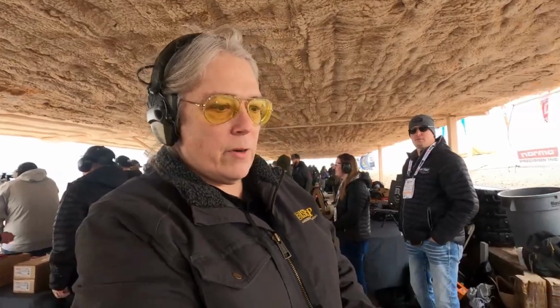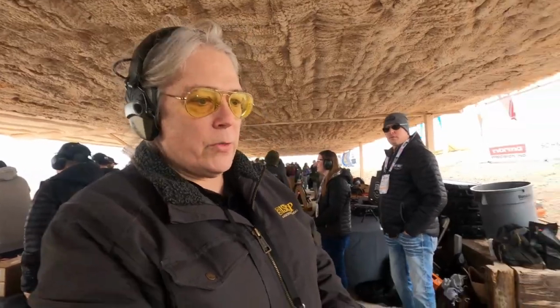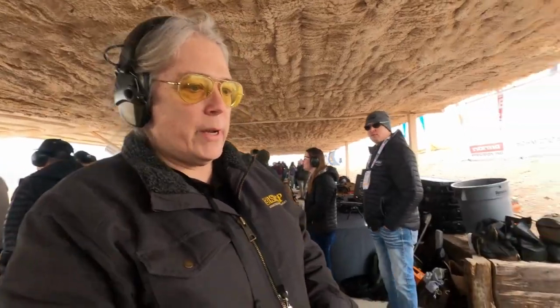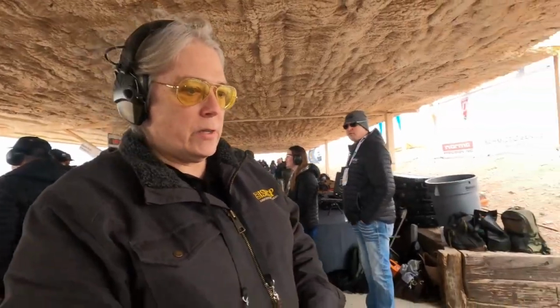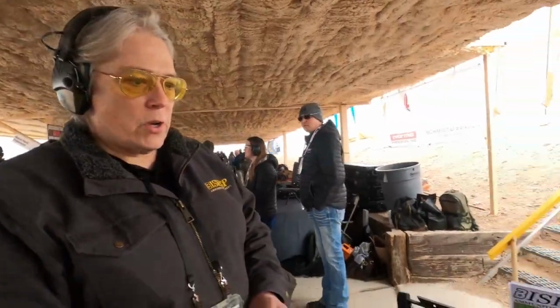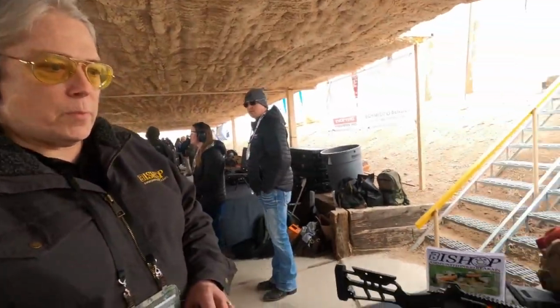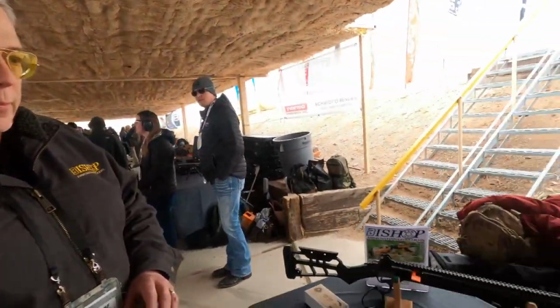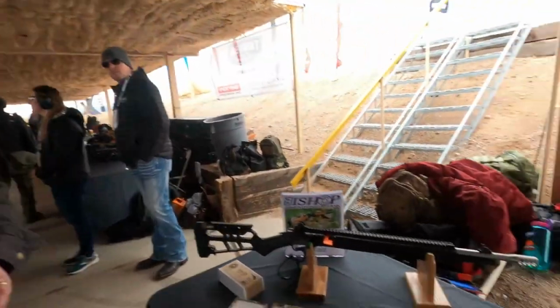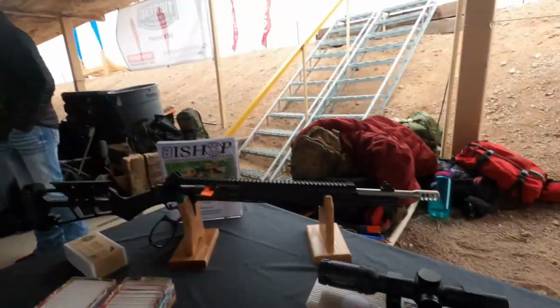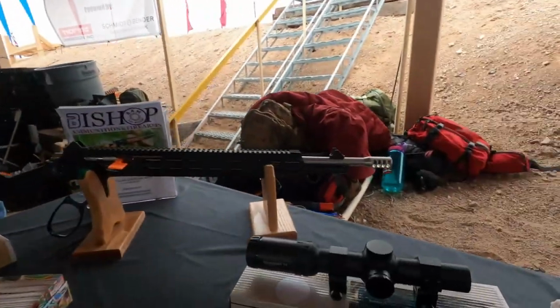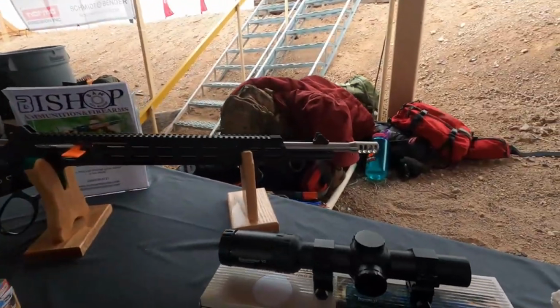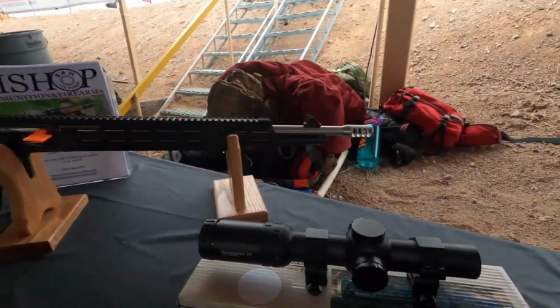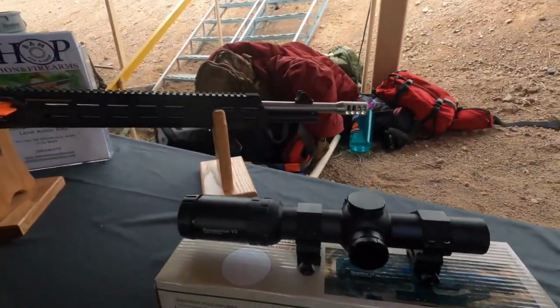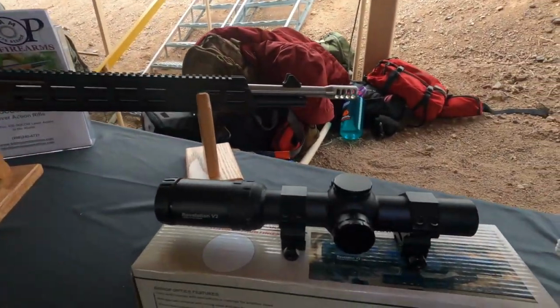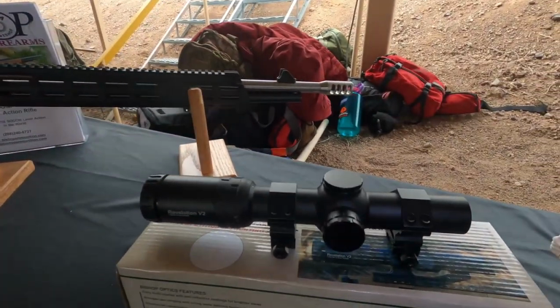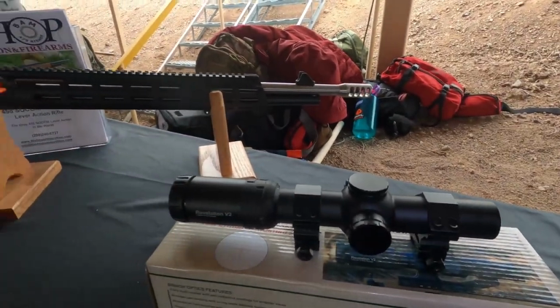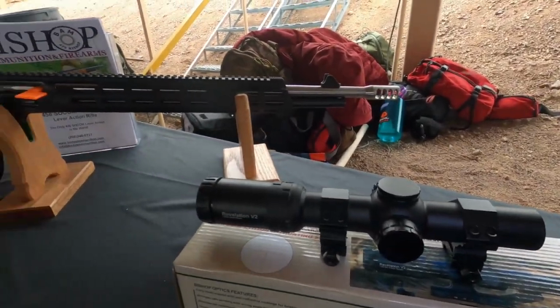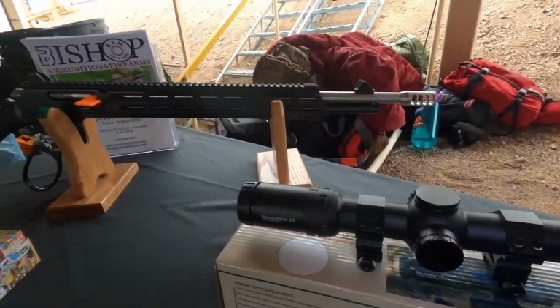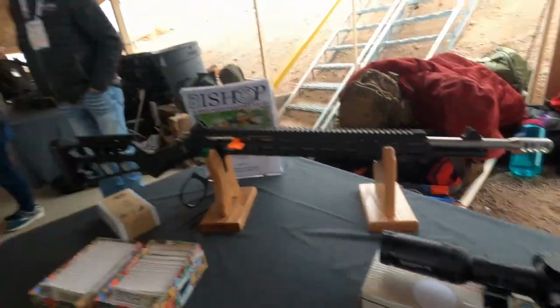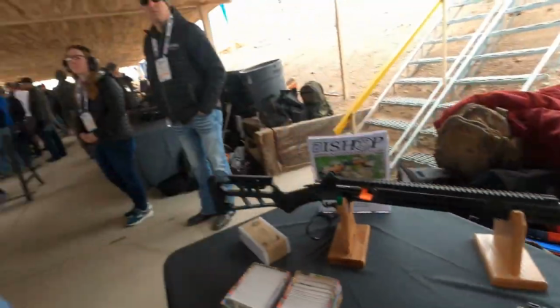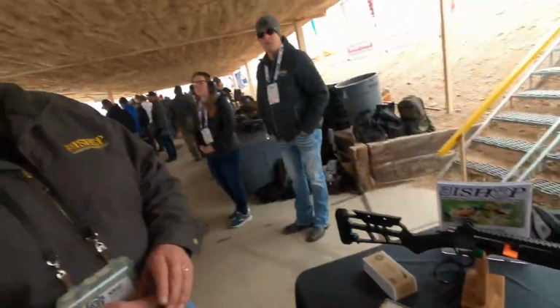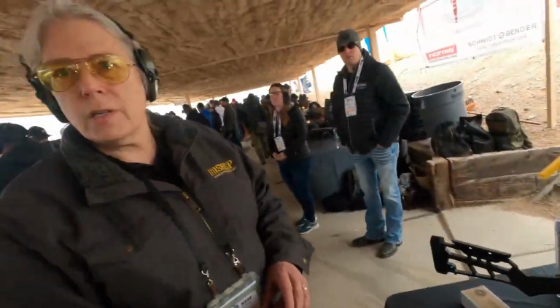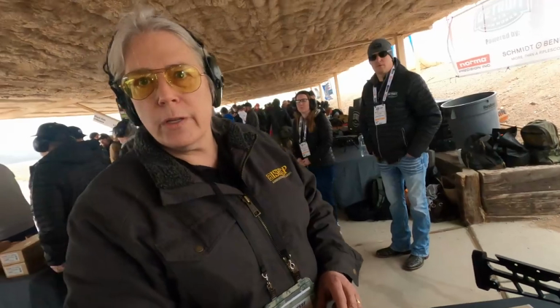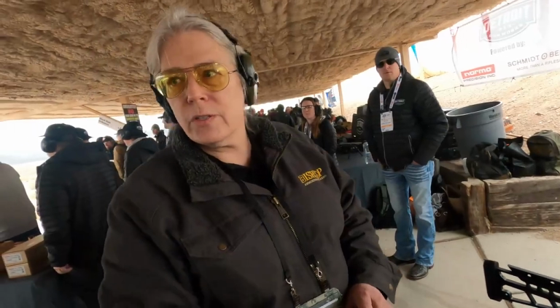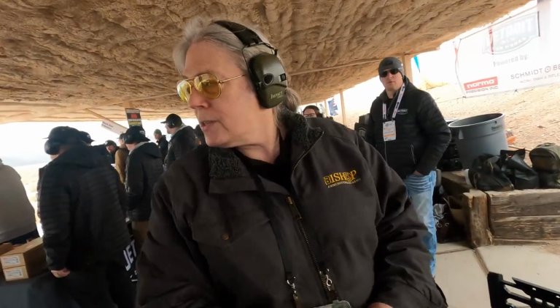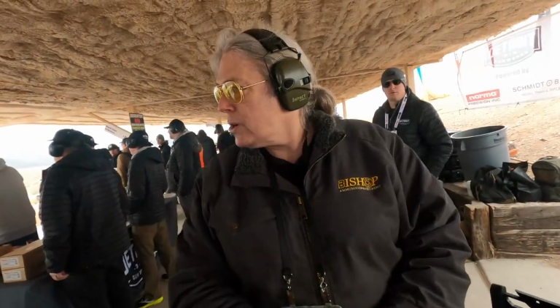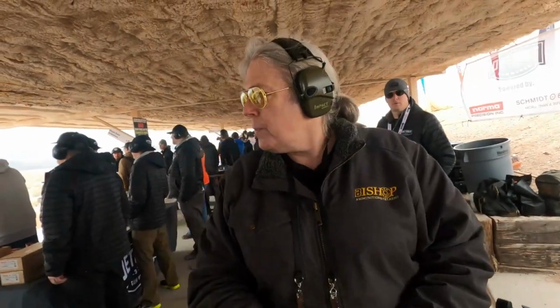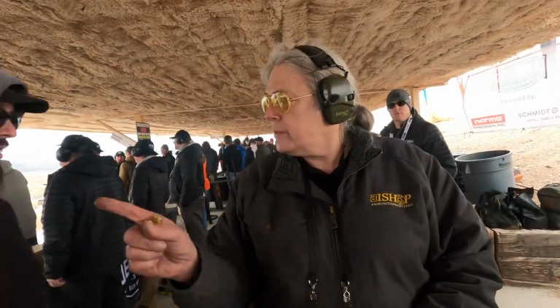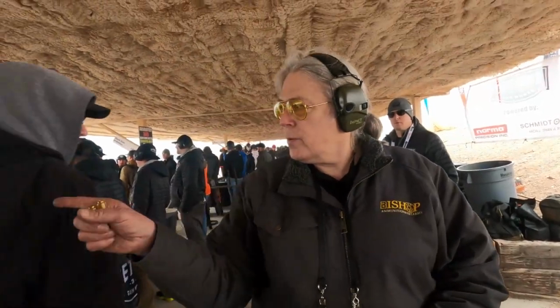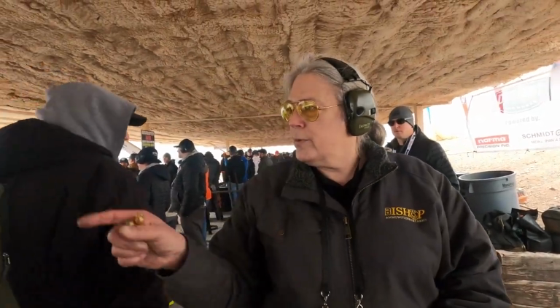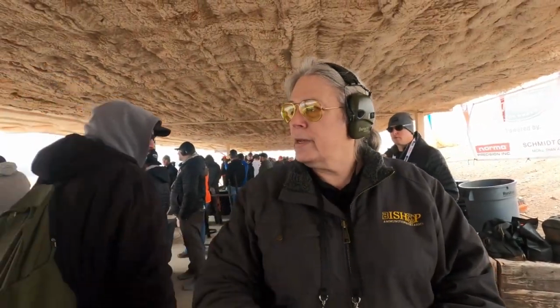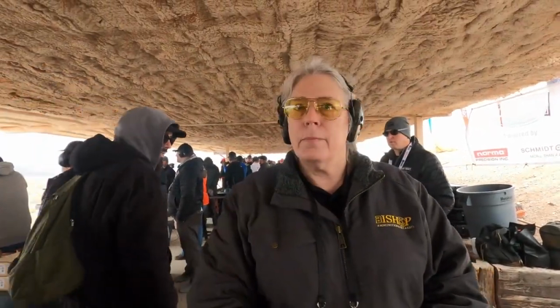We have our own three-gun scope that we sell. That retails for $300, and we use that scope on the 458.